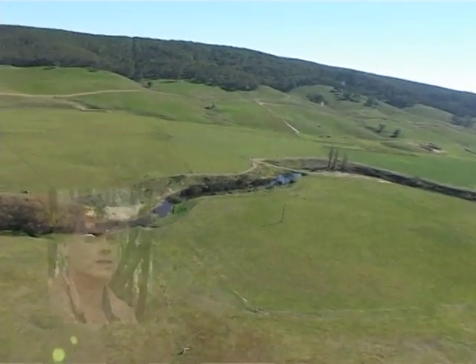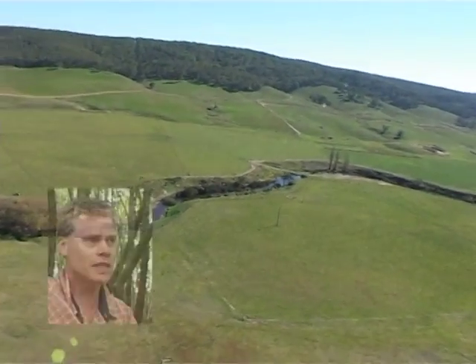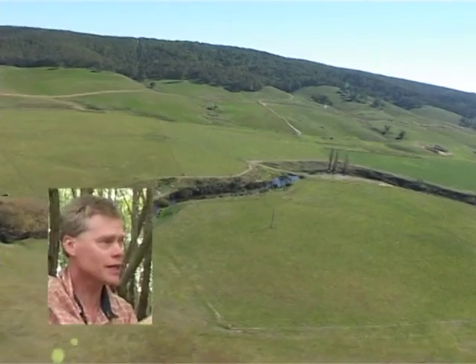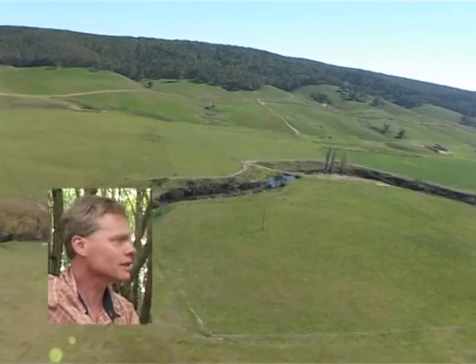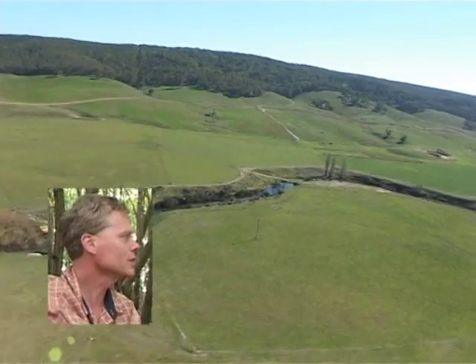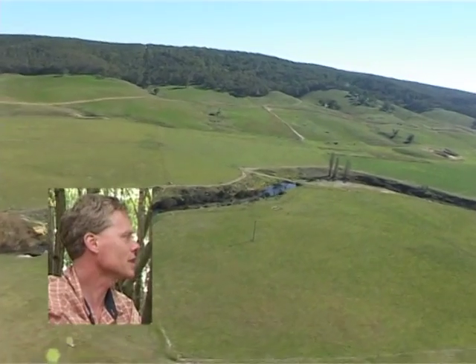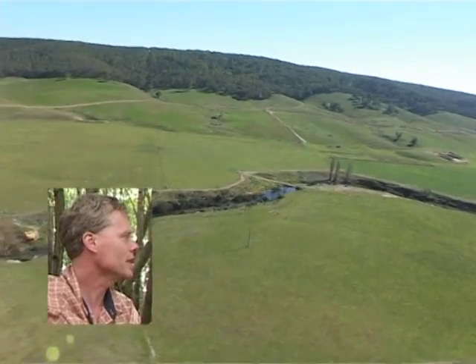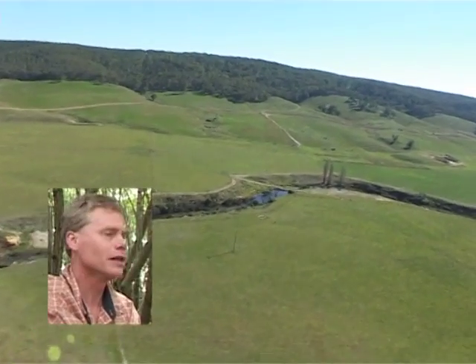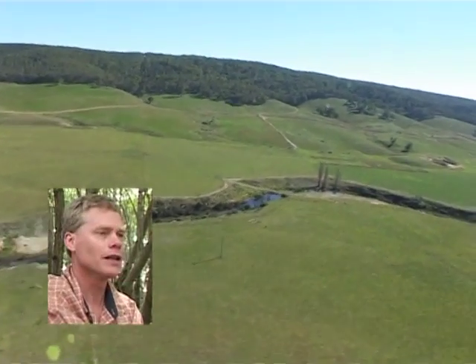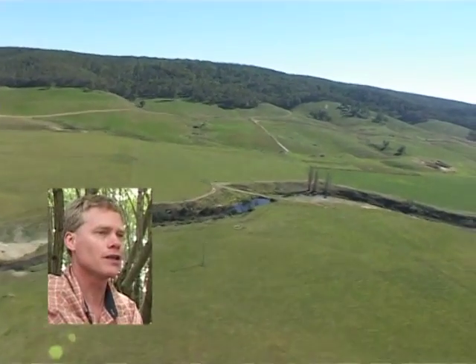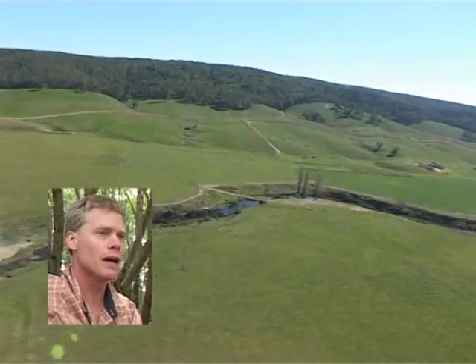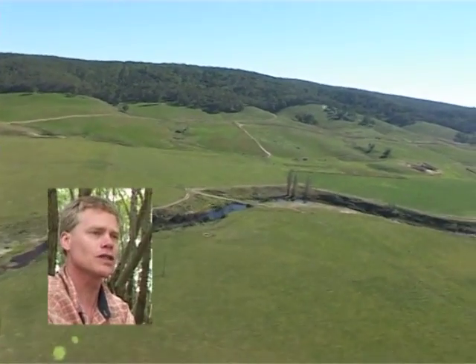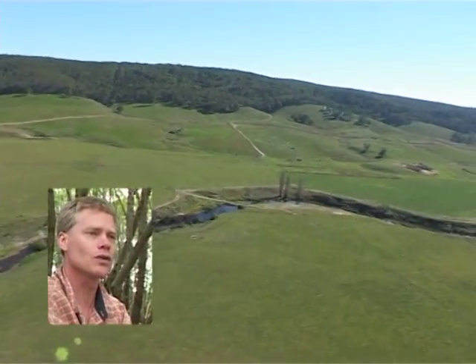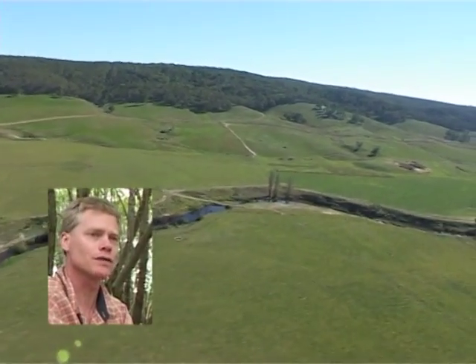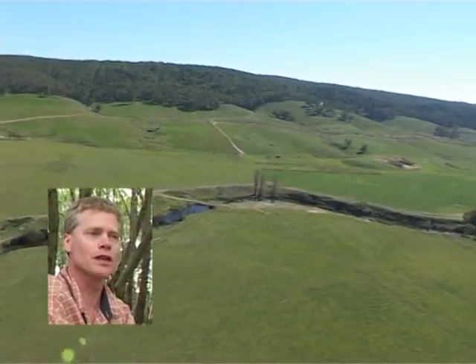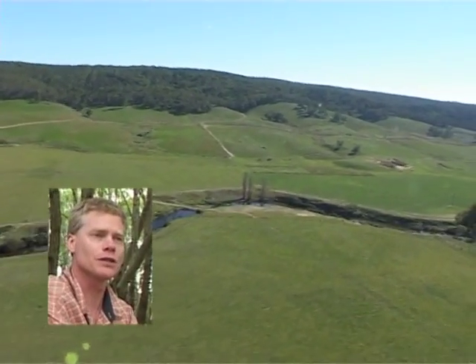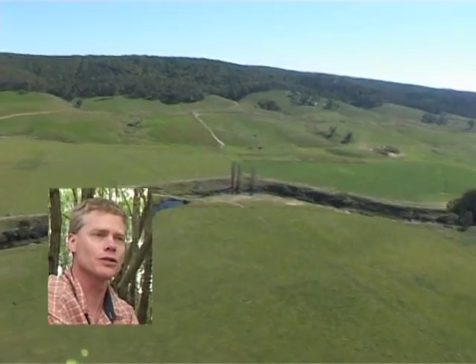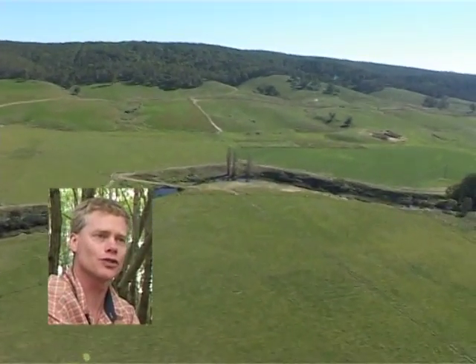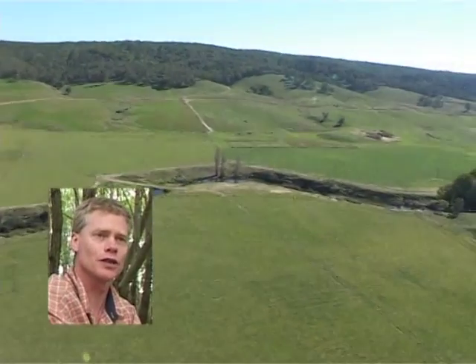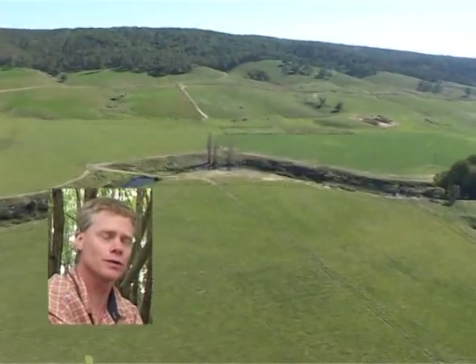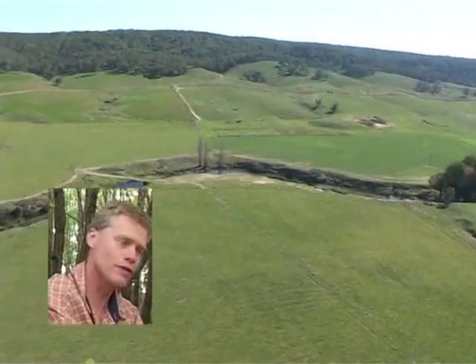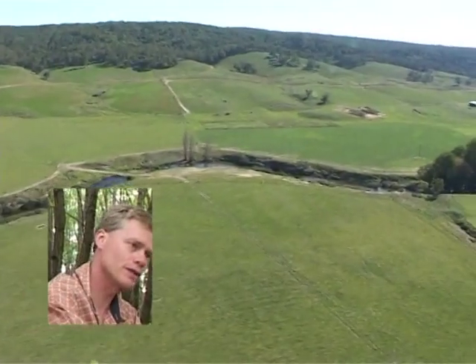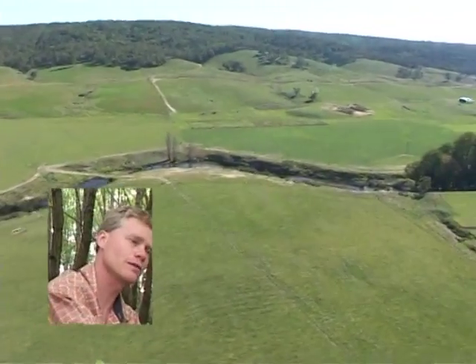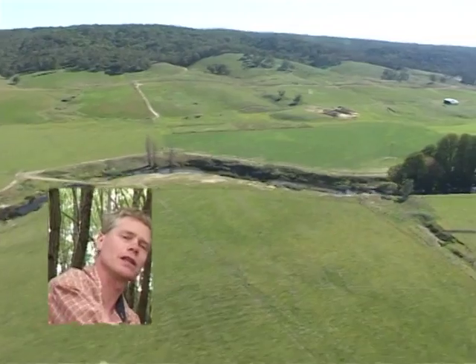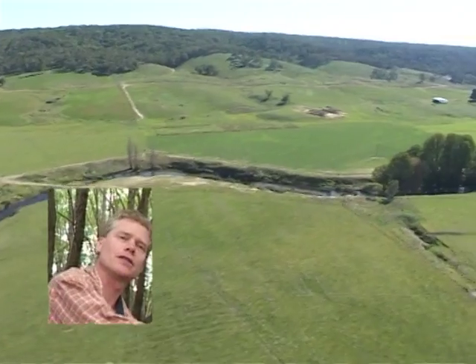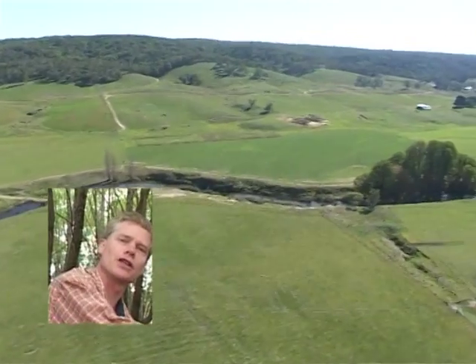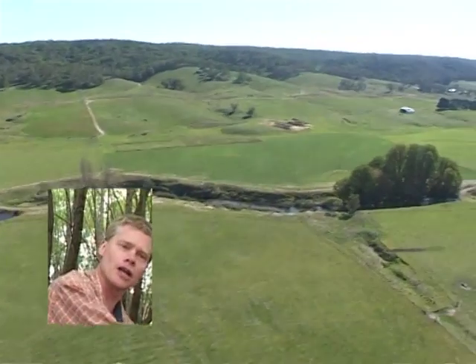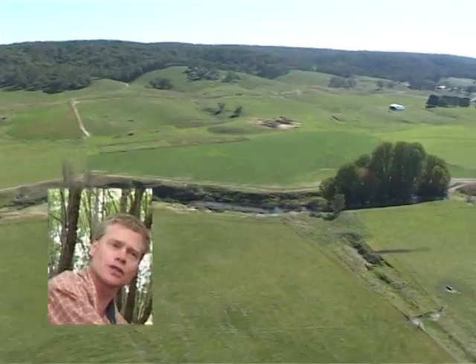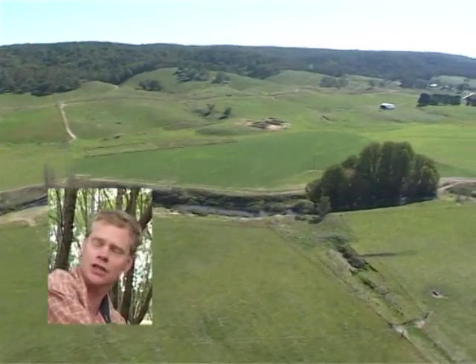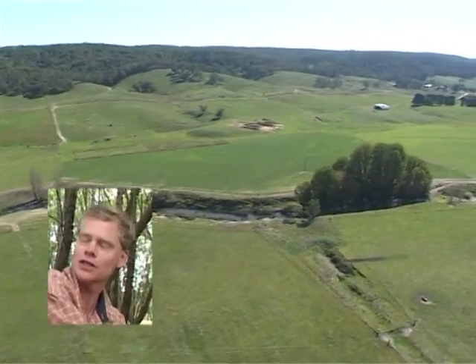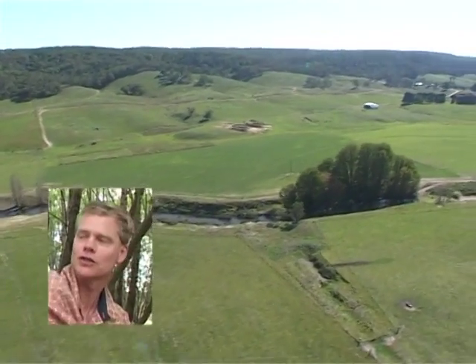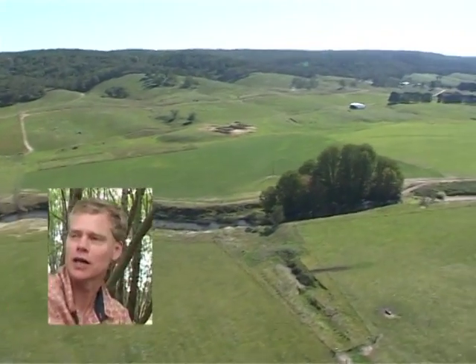These gullies that we see here are the main source of sediment to stream, to rivers and to the coast in south-eastern Australia.